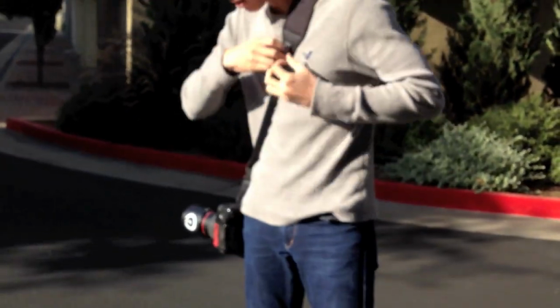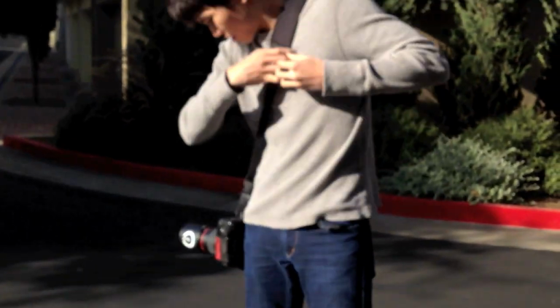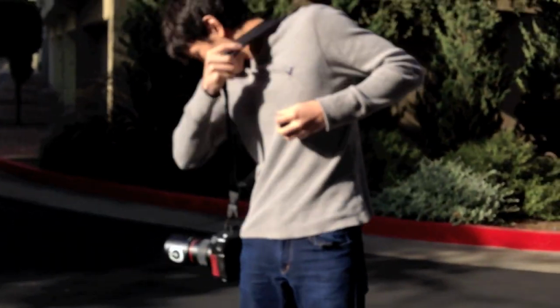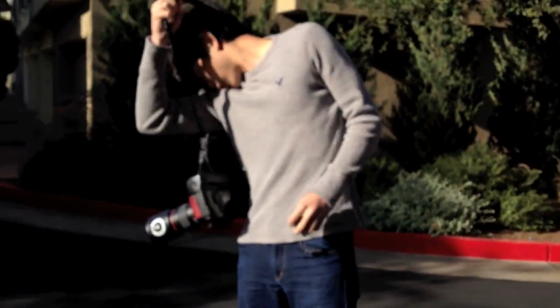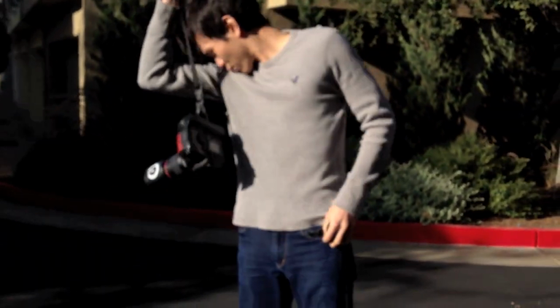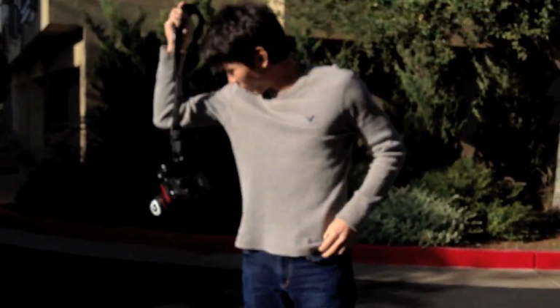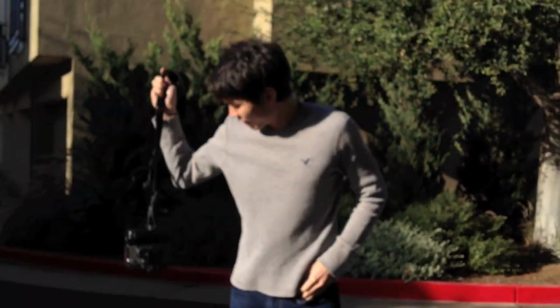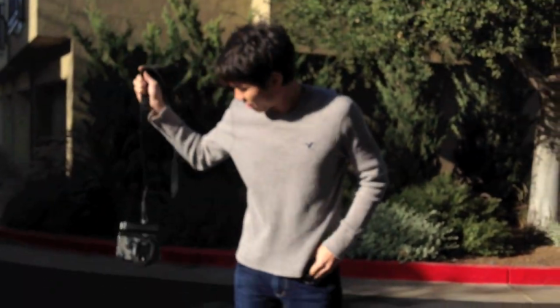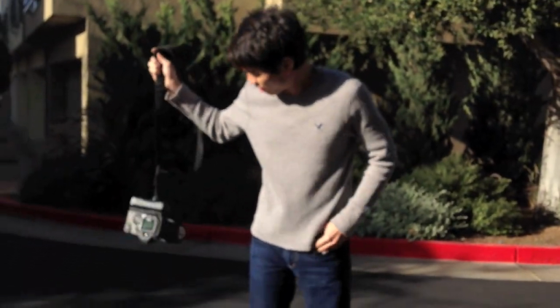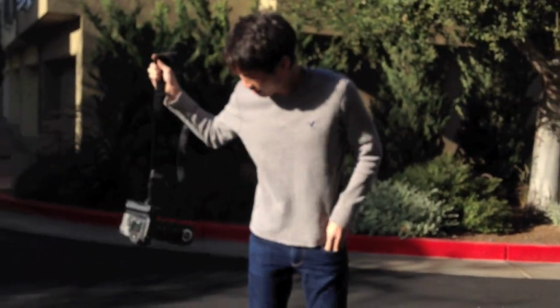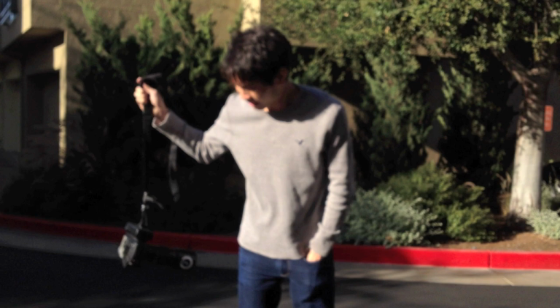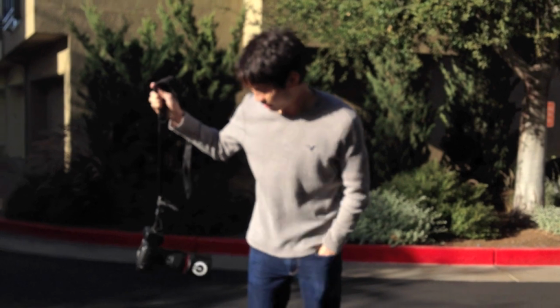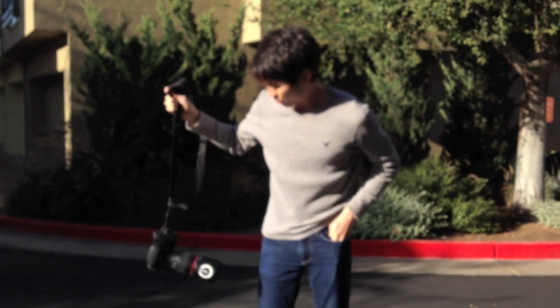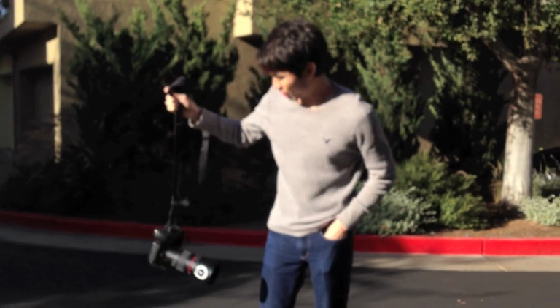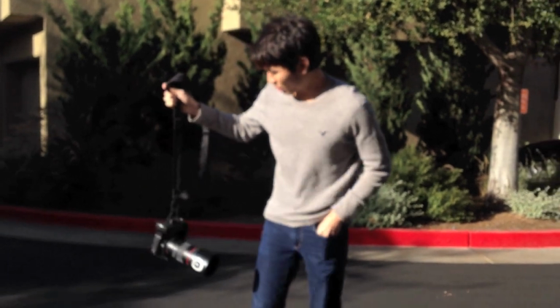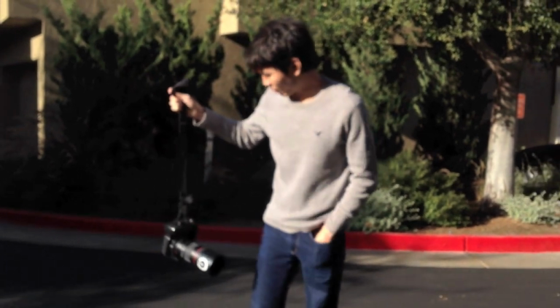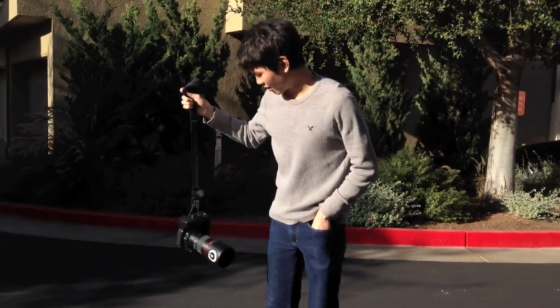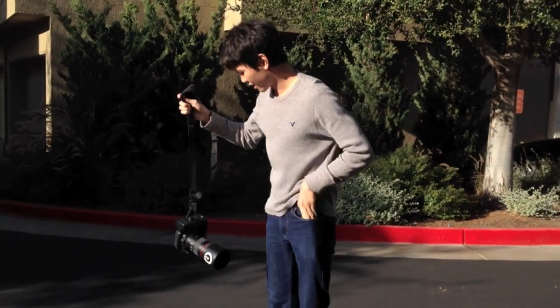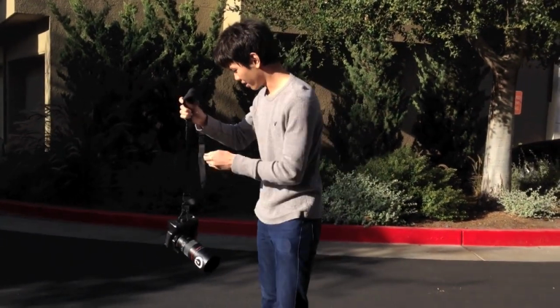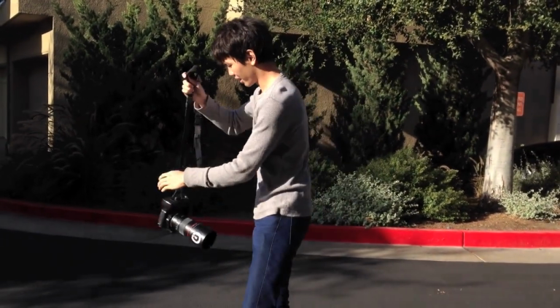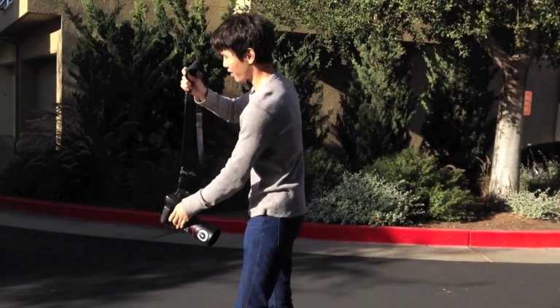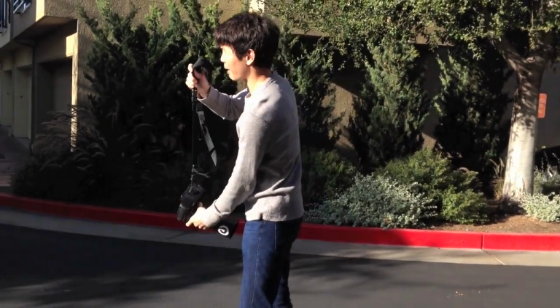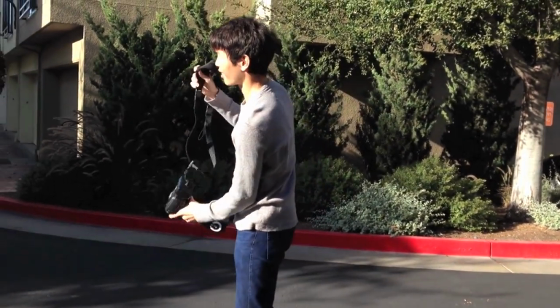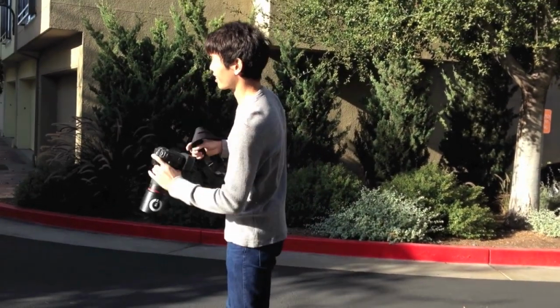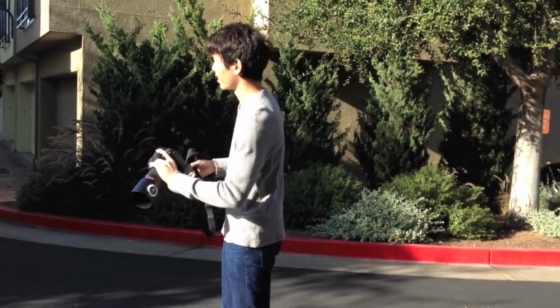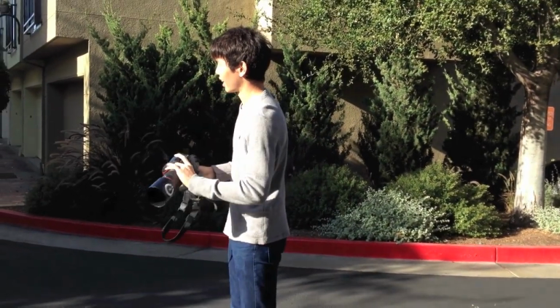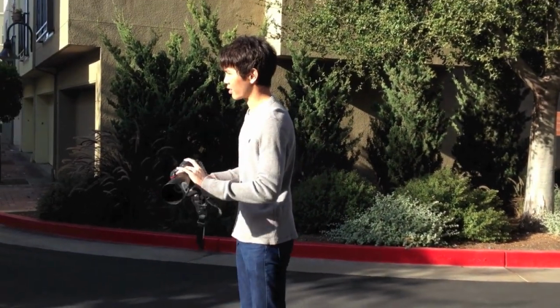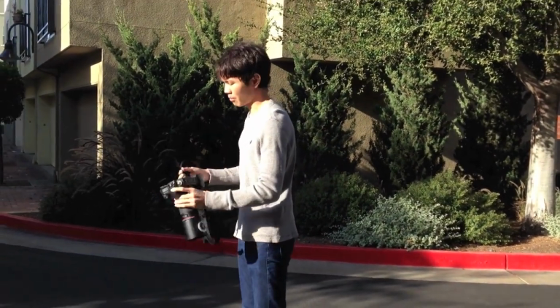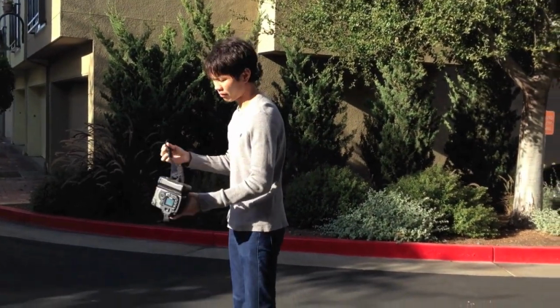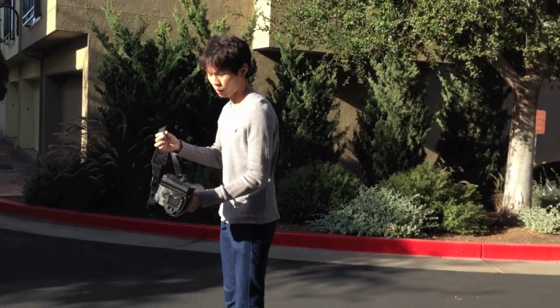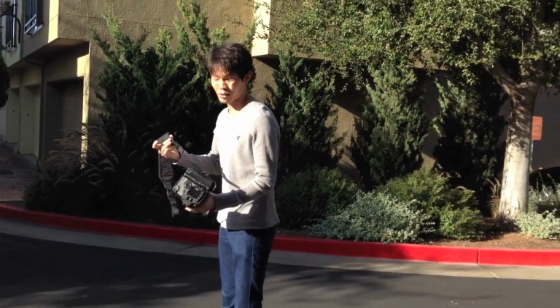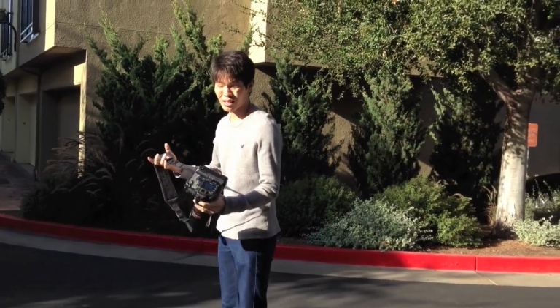For the swing test, I'm just going to swing it around. This is about, I'd say, about a four pound setup.